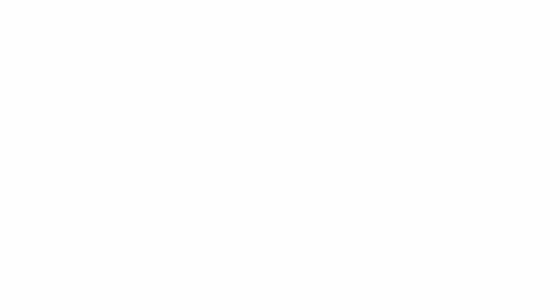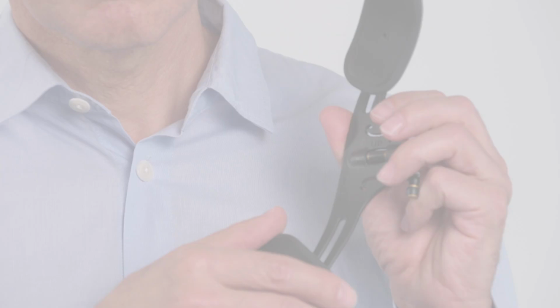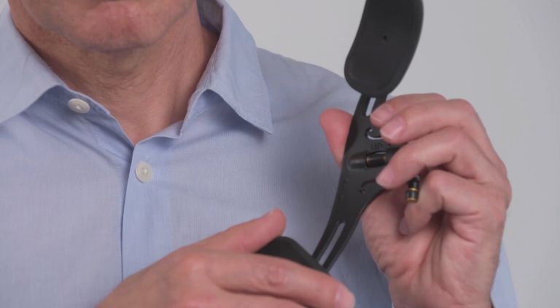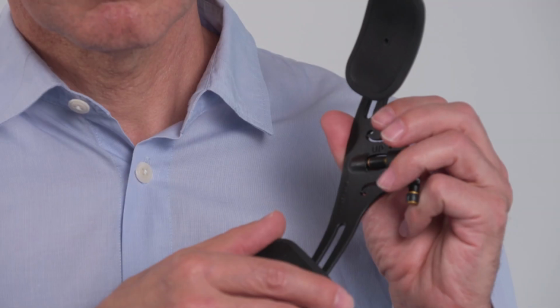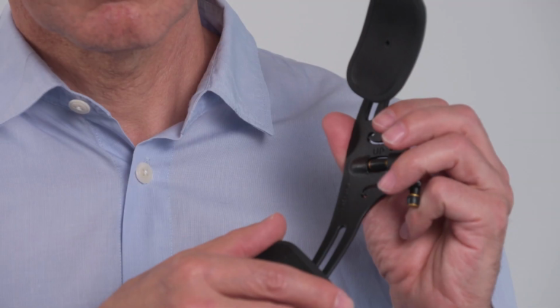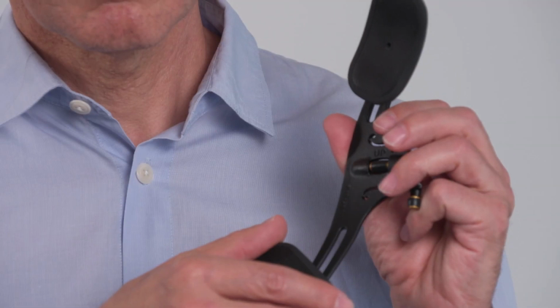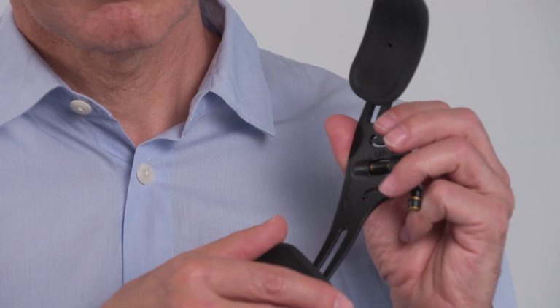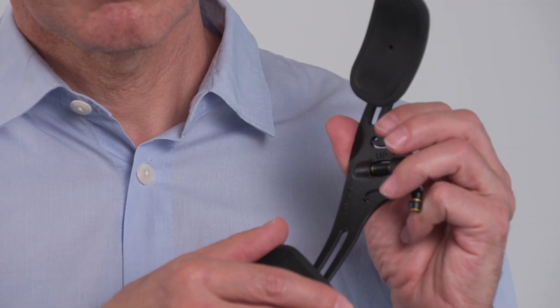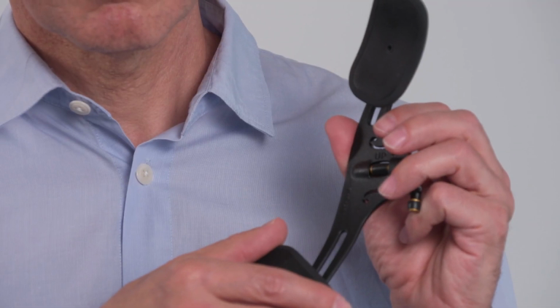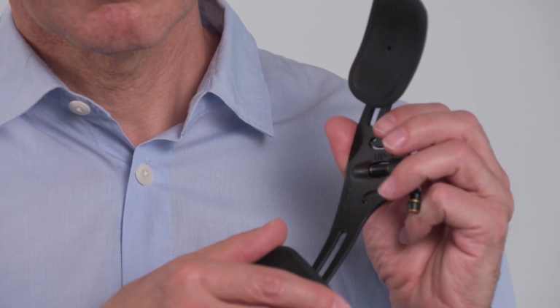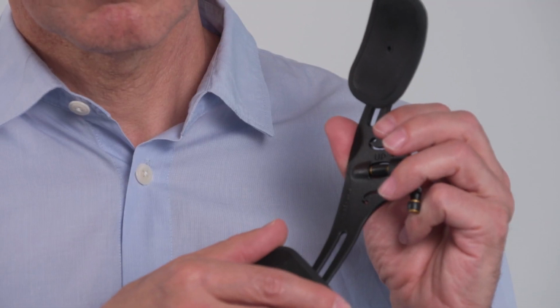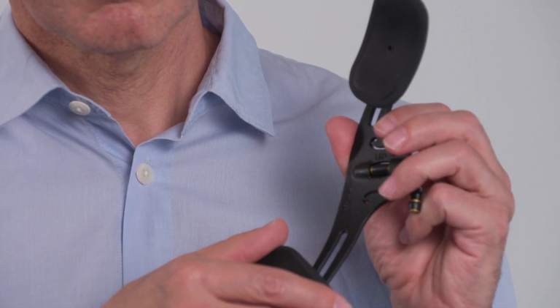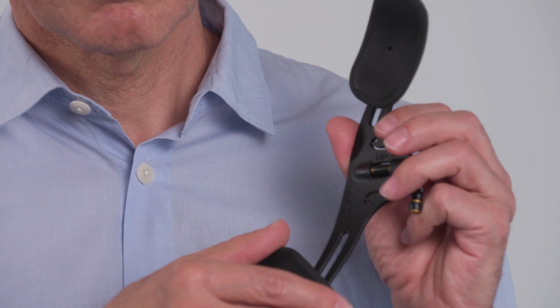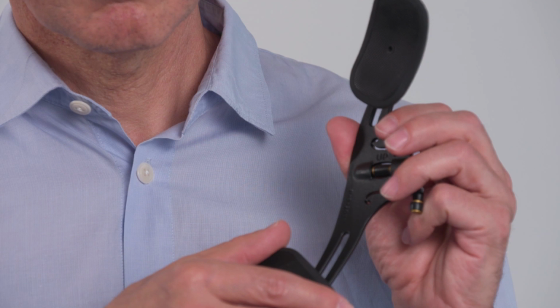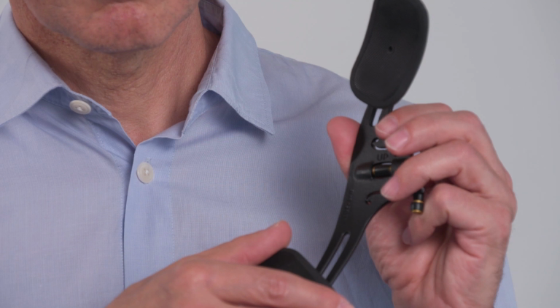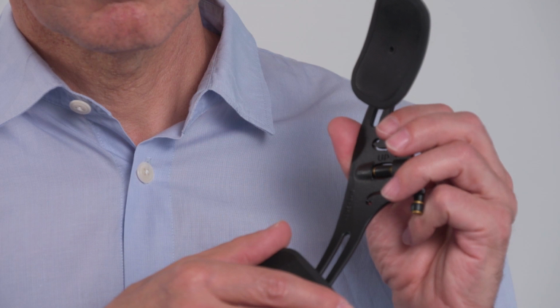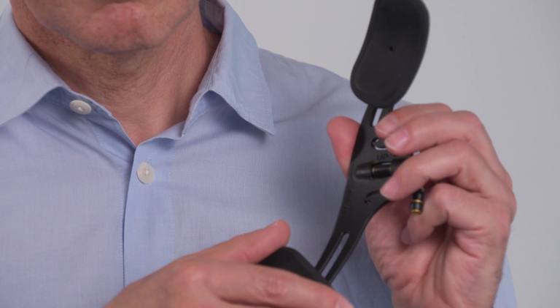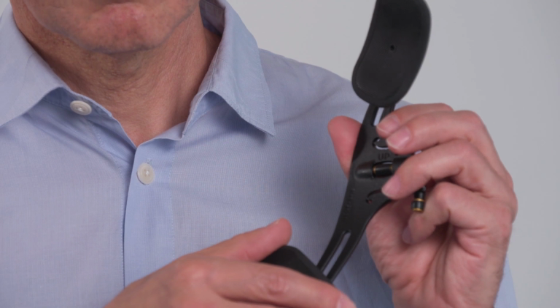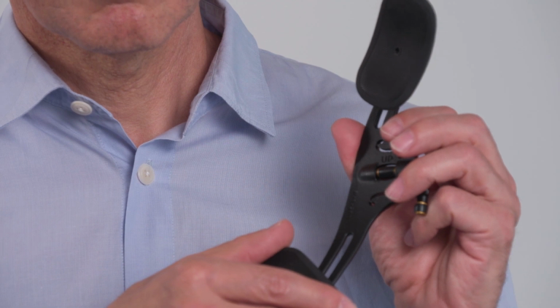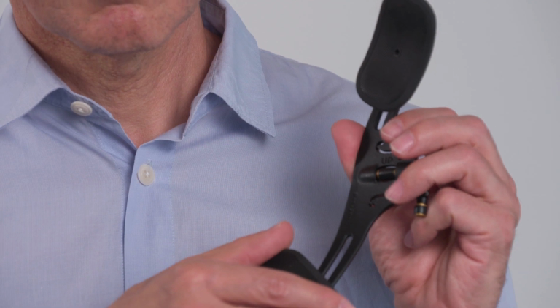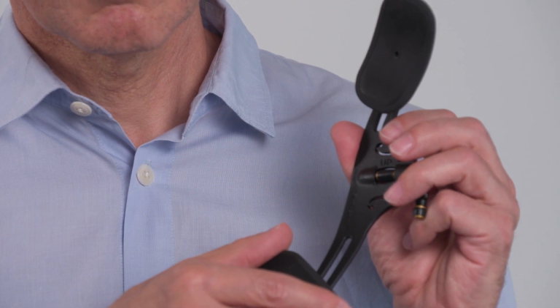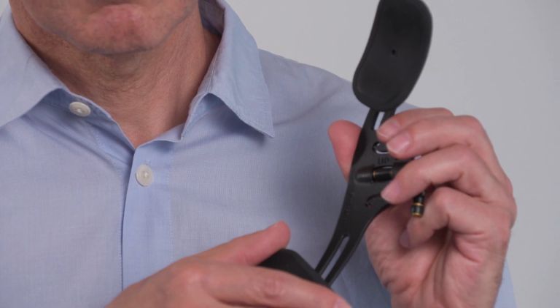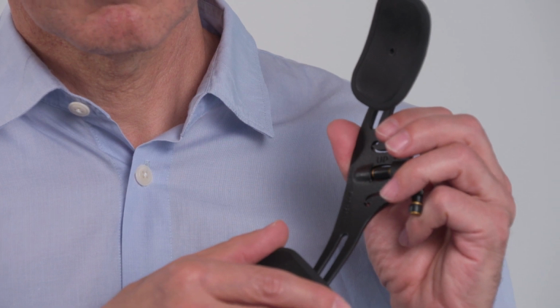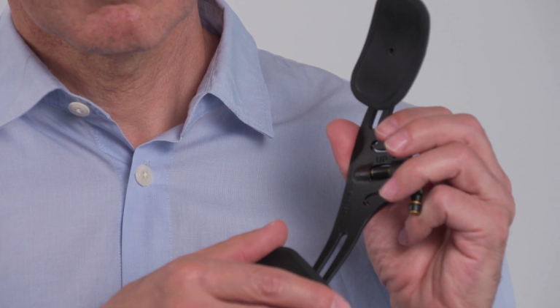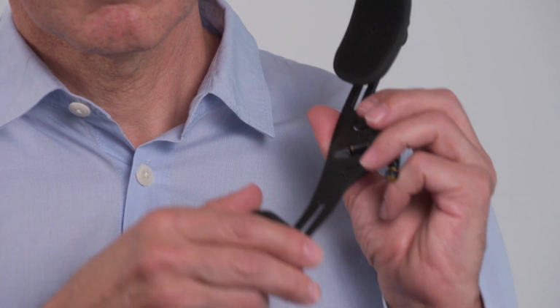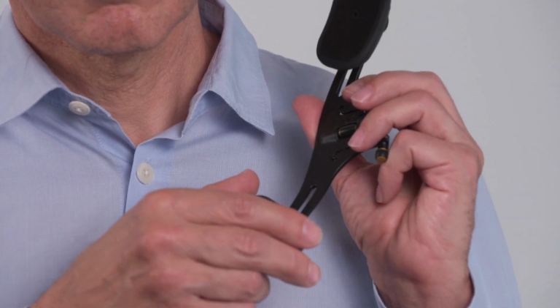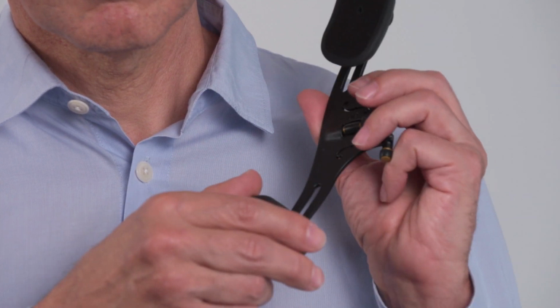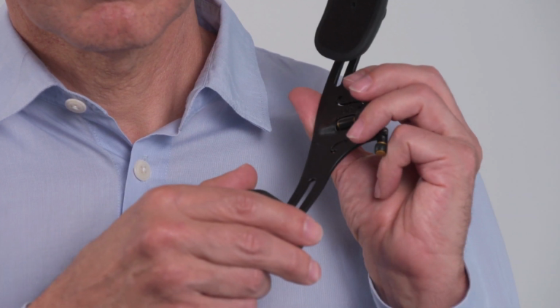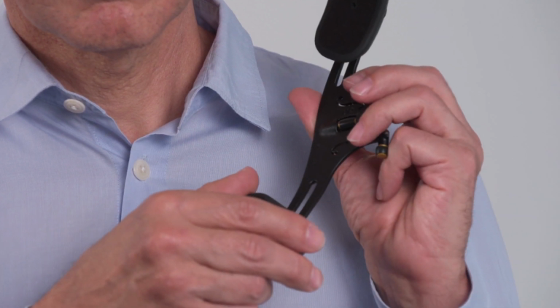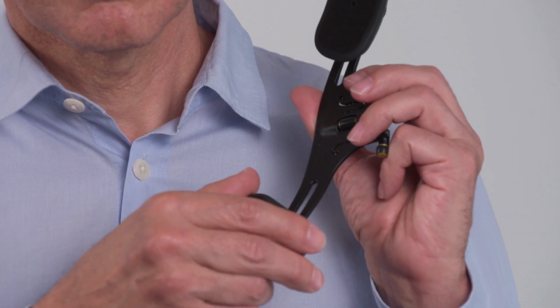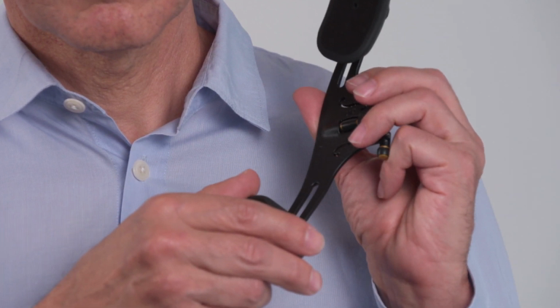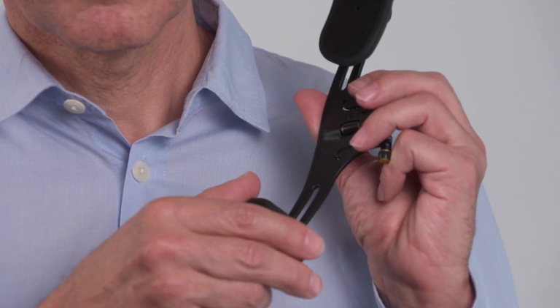In this video, we're going to explain how you can set the system up for your optimal personal fit.